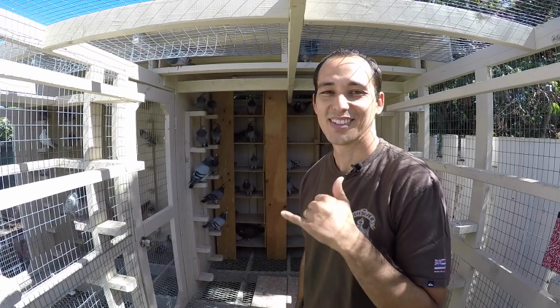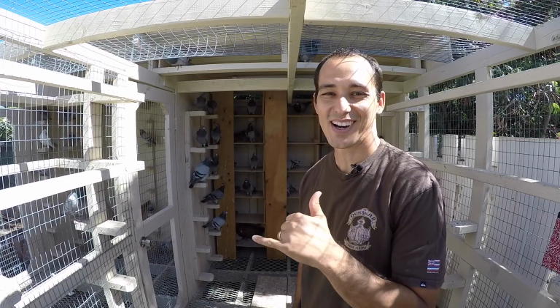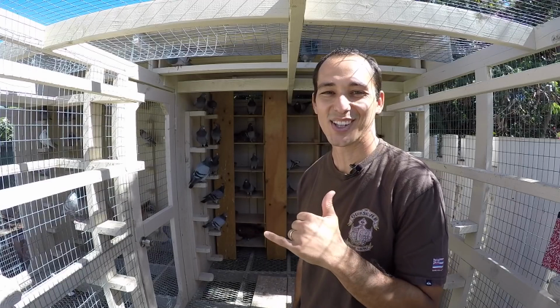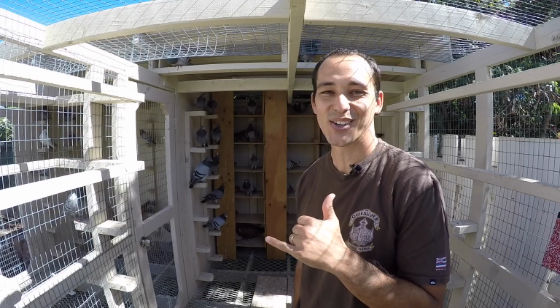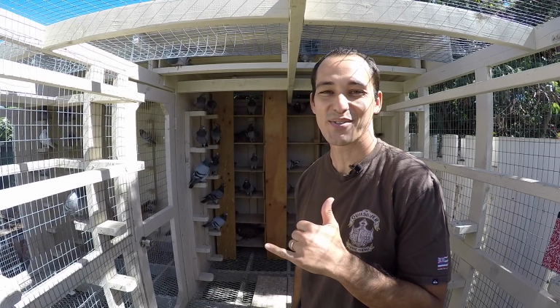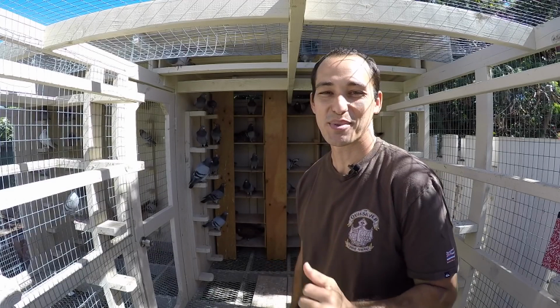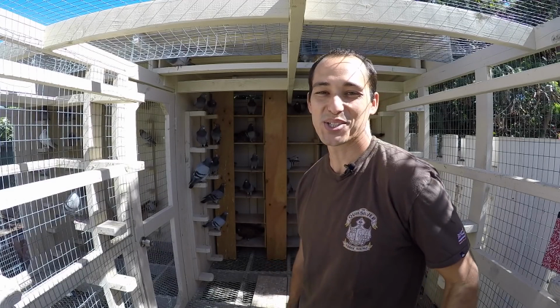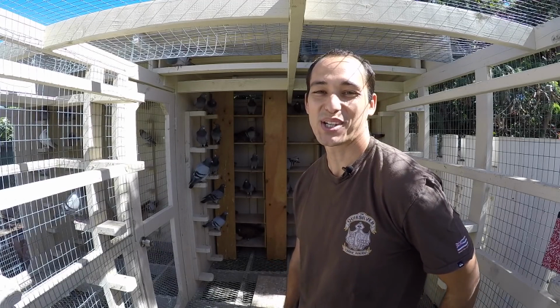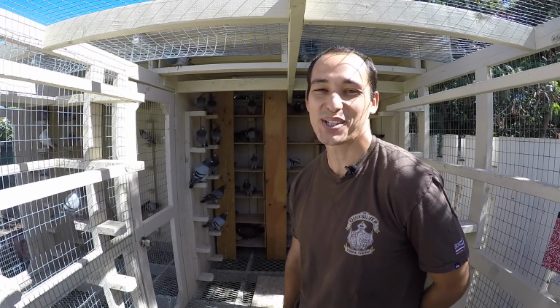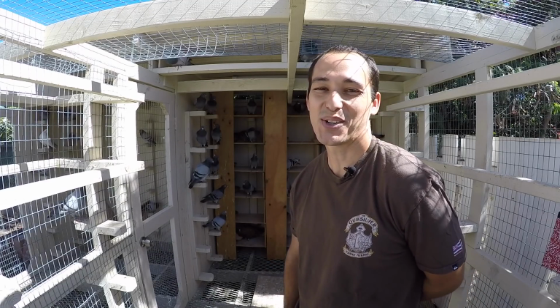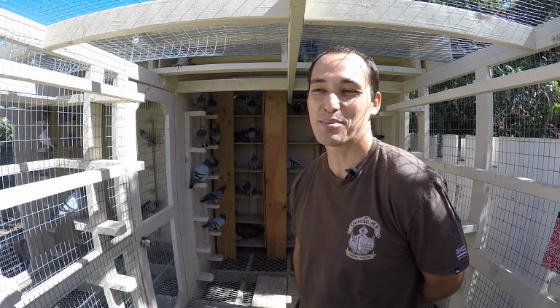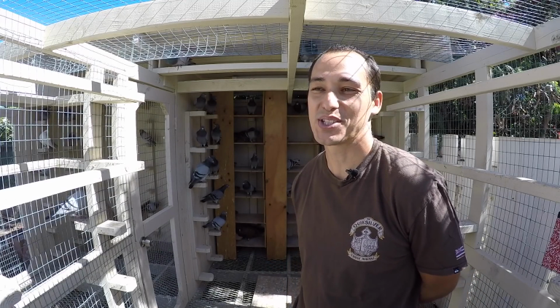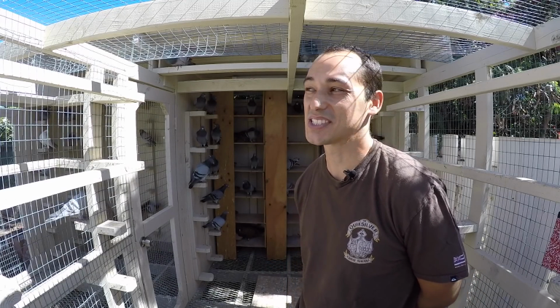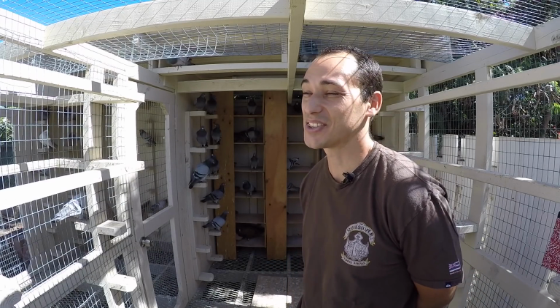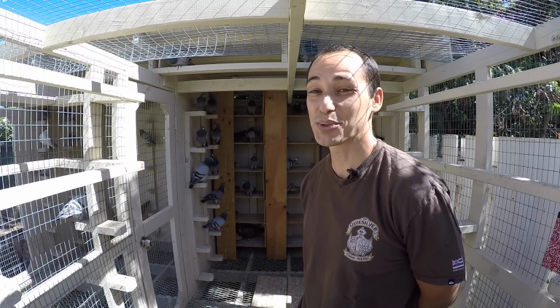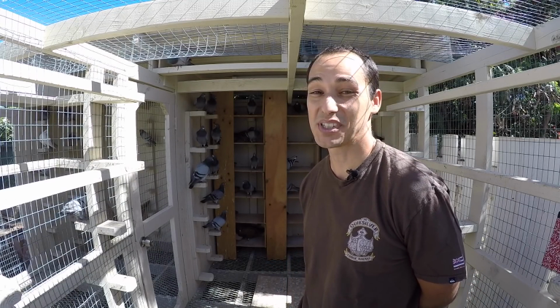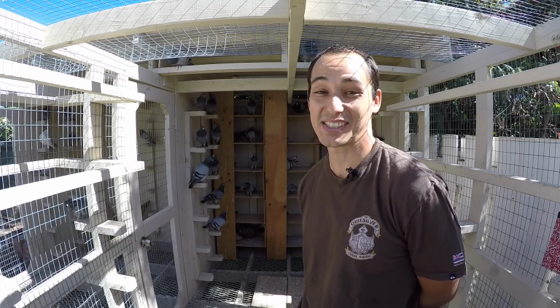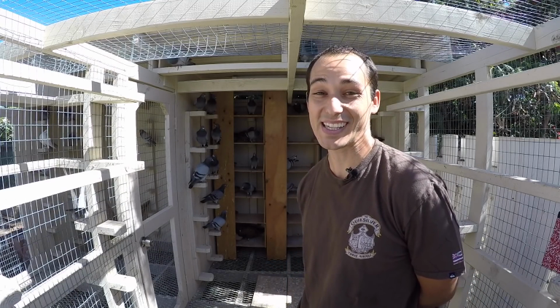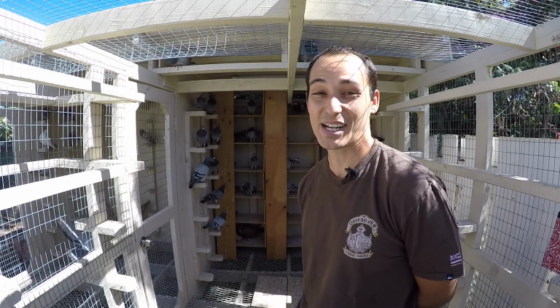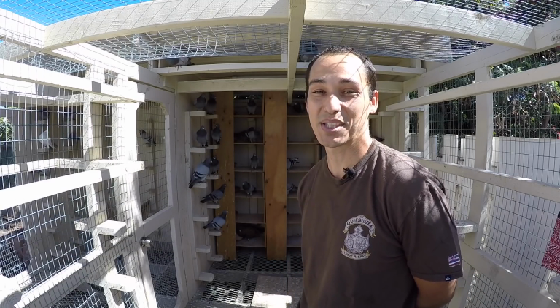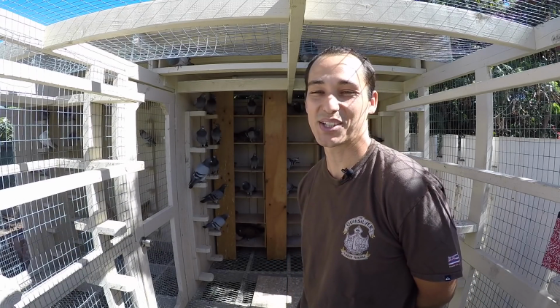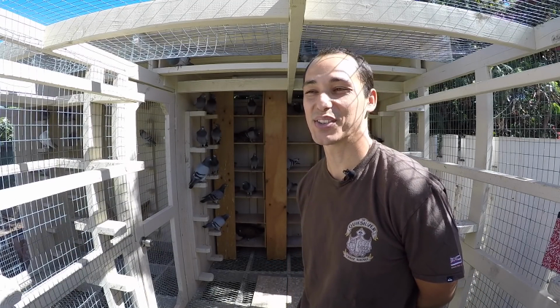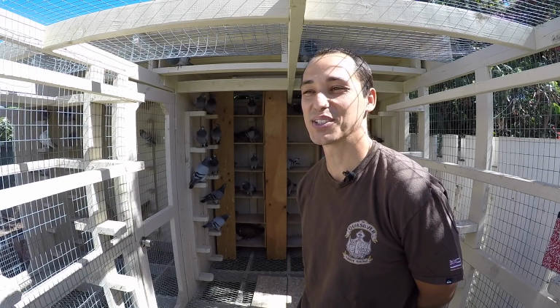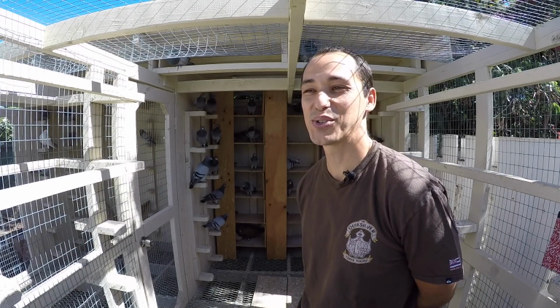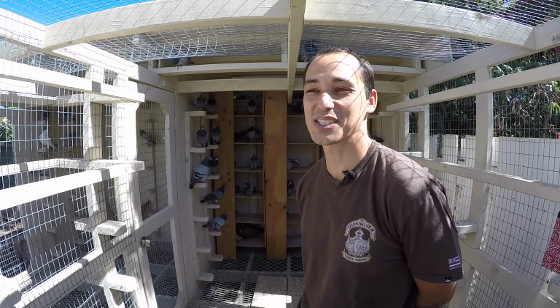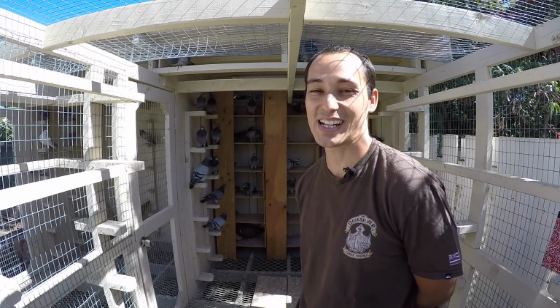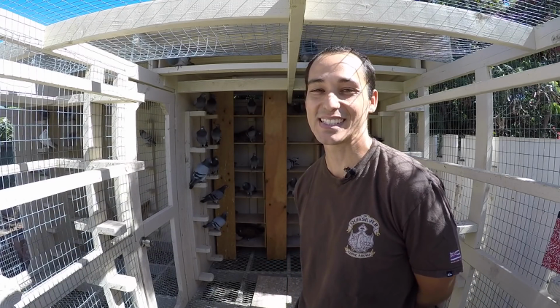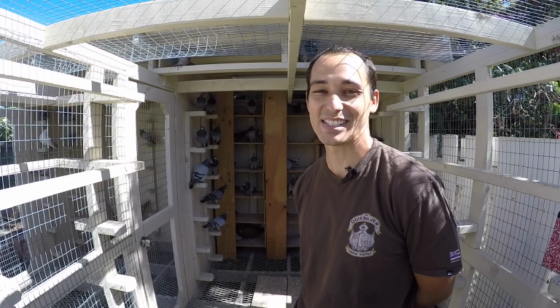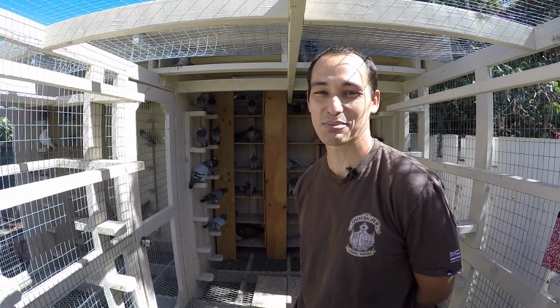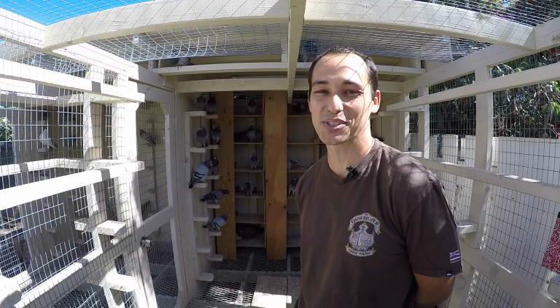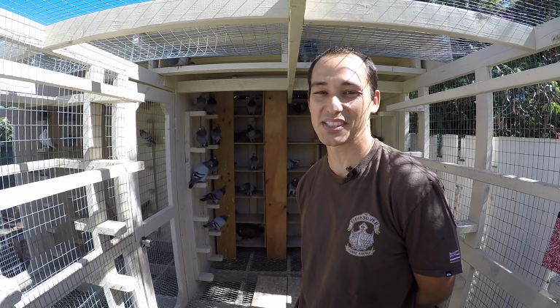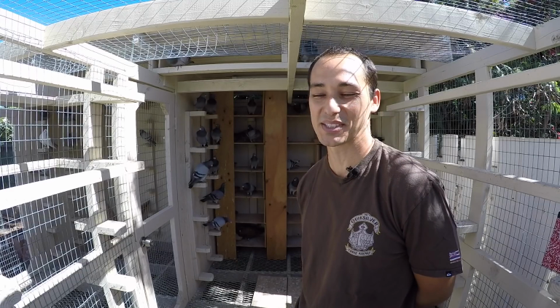Aloha everybody, Sean at Aloha Pigeons, and this will be the second update on the 2018 young bird season.